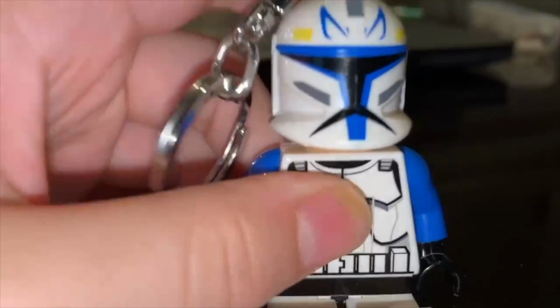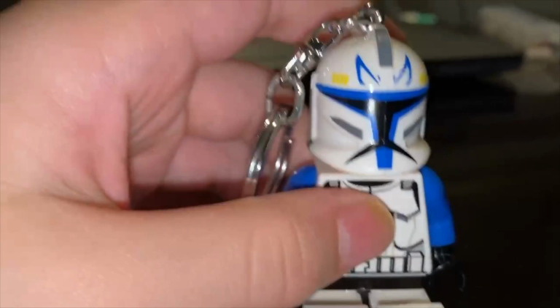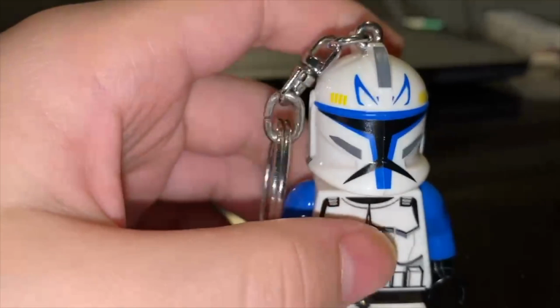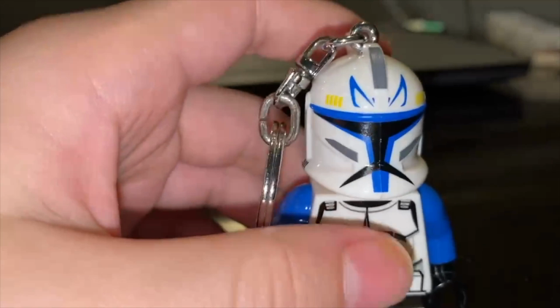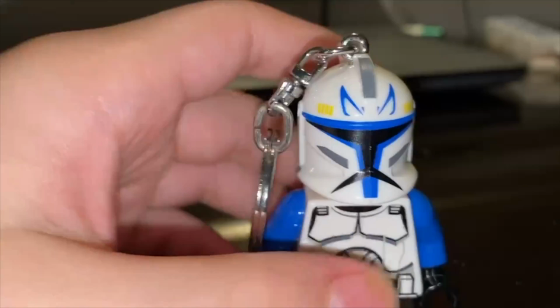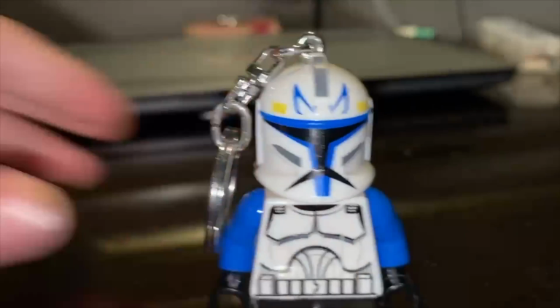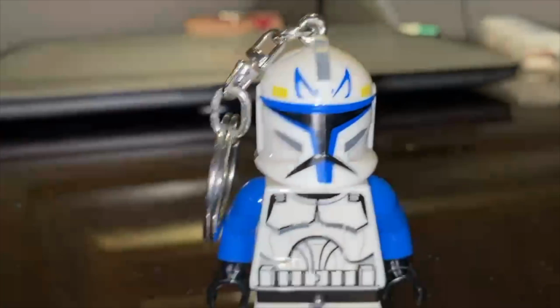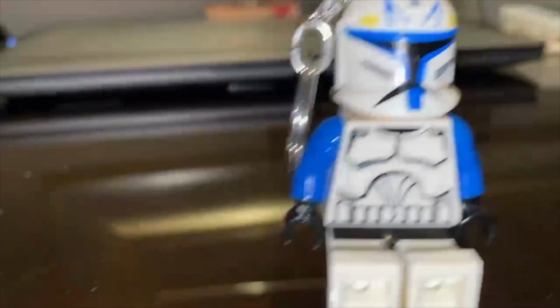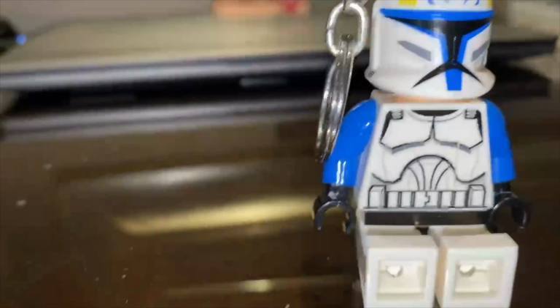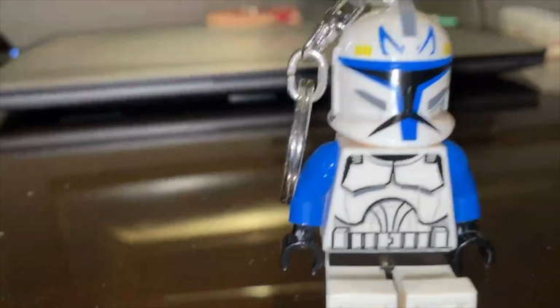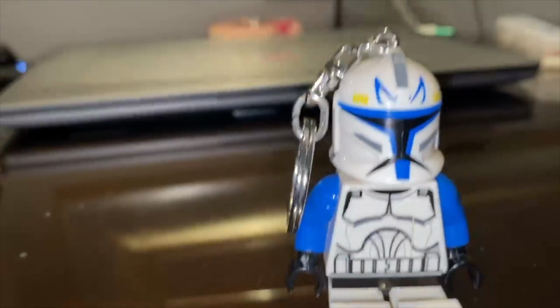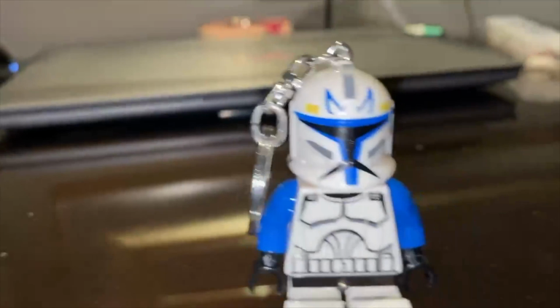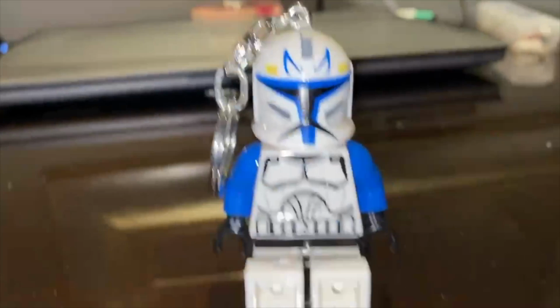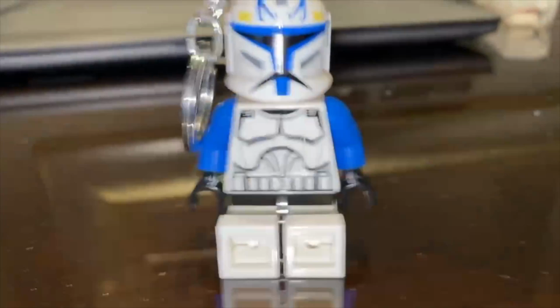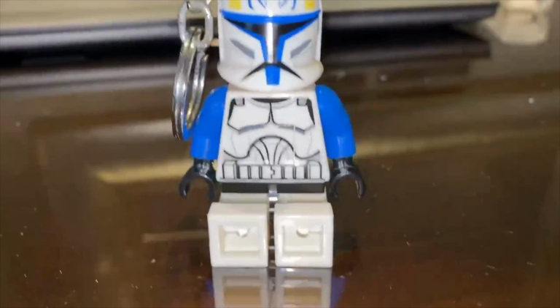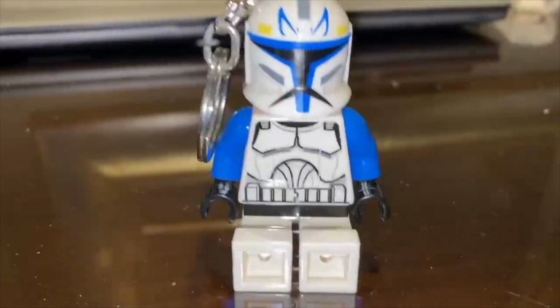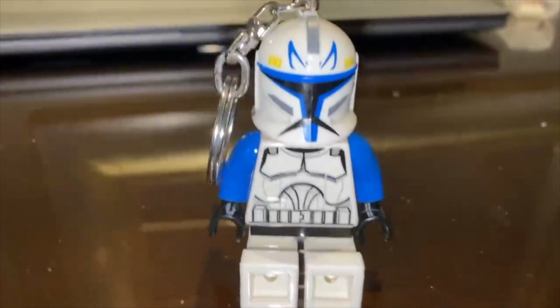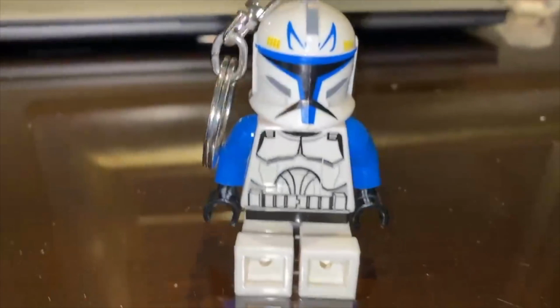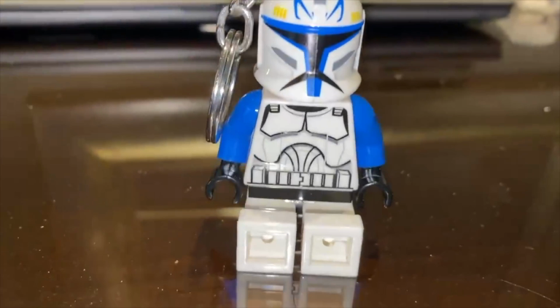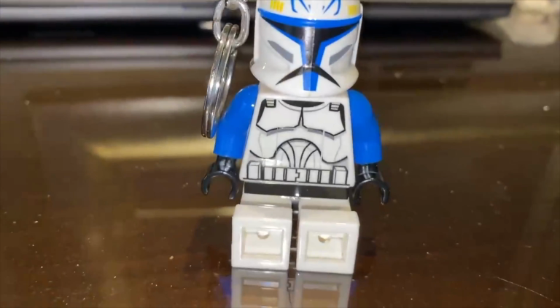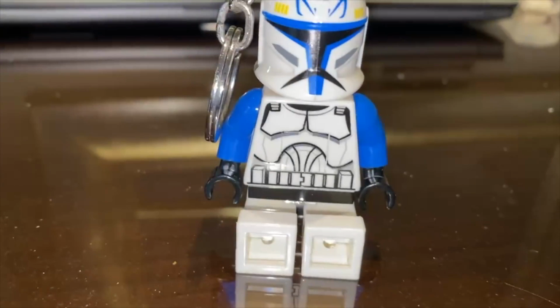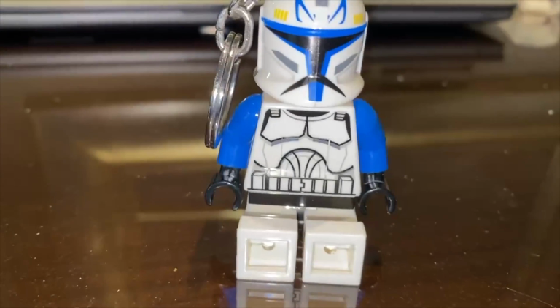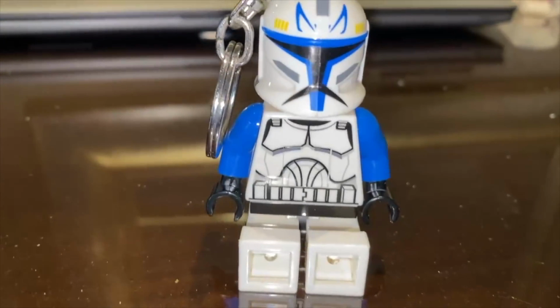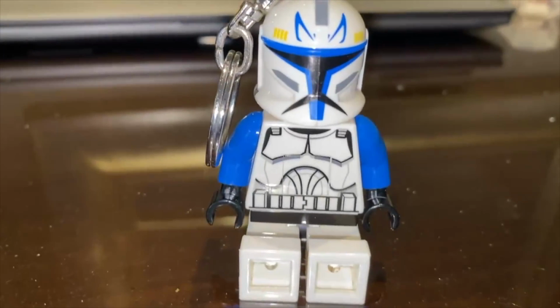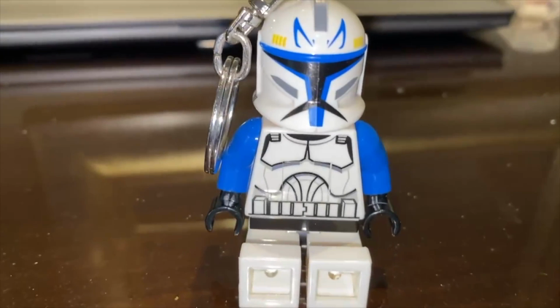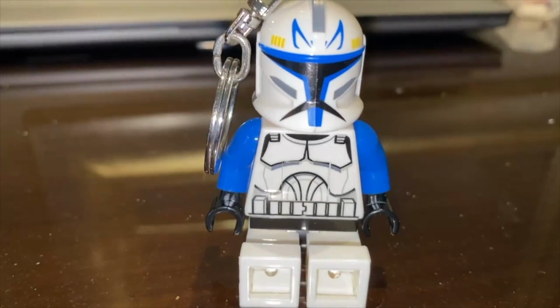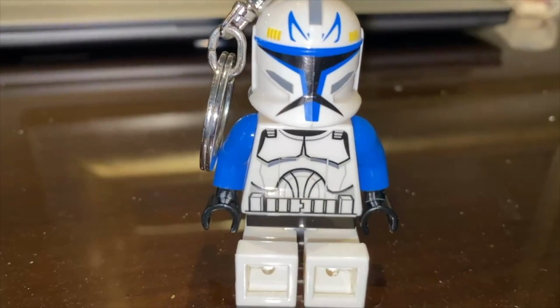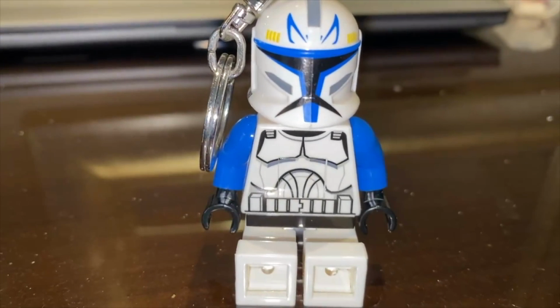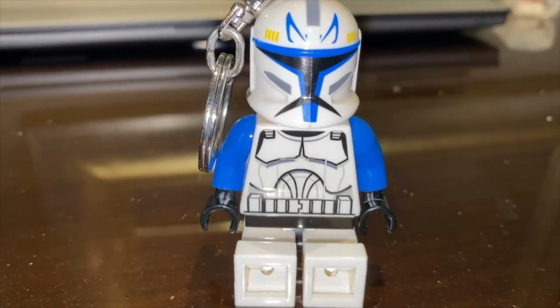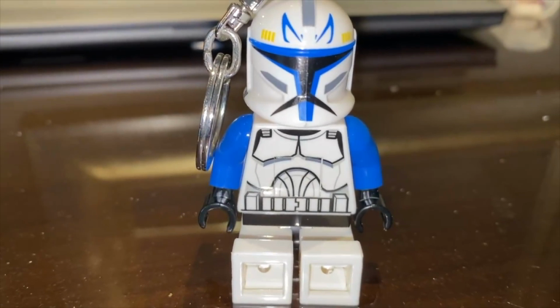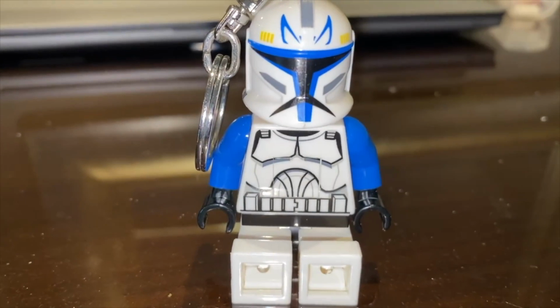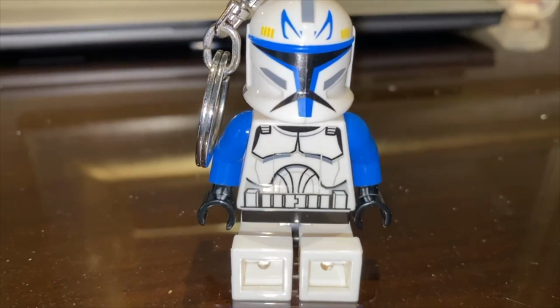This is Captain Rex. It's really cool. Thank you everybody for watching today's video. See you in the next one. Bye.